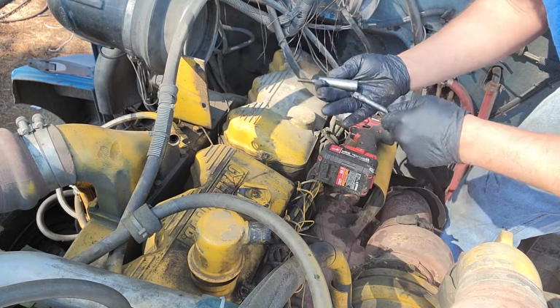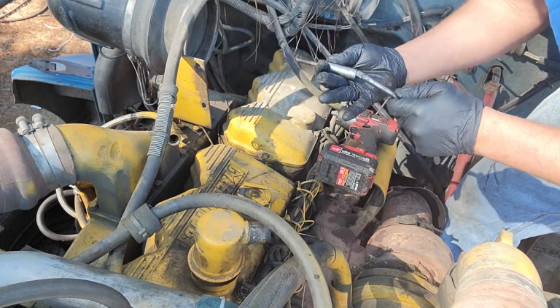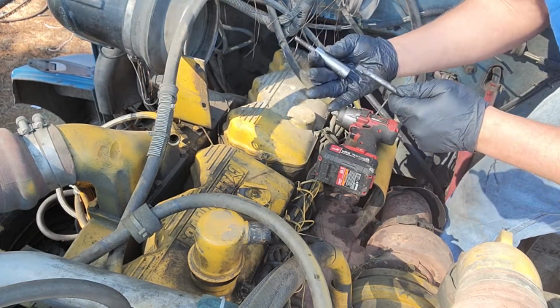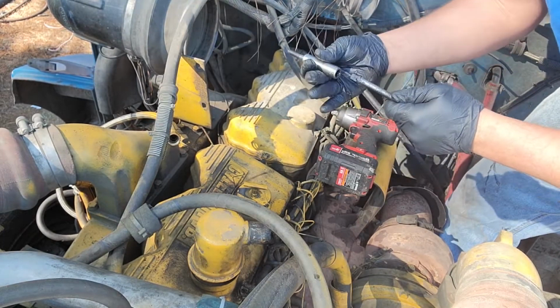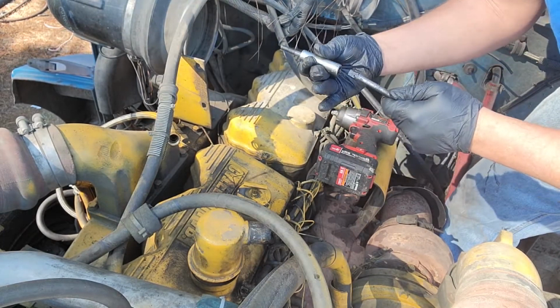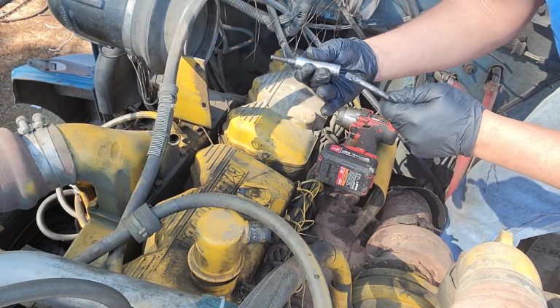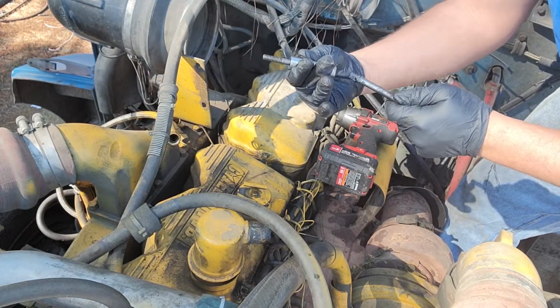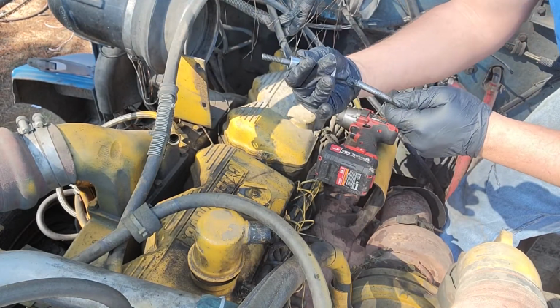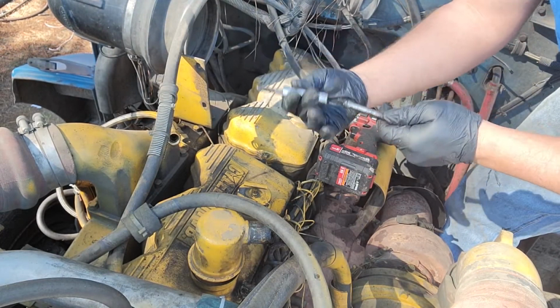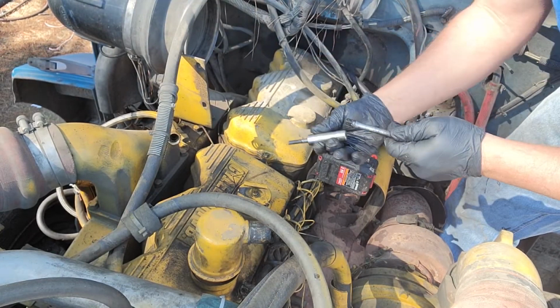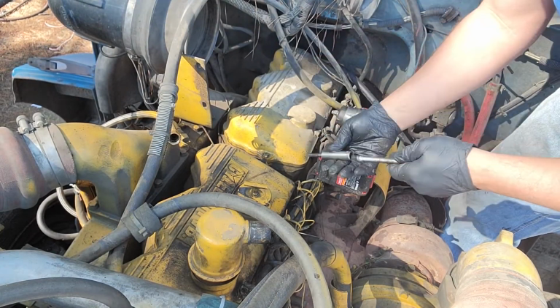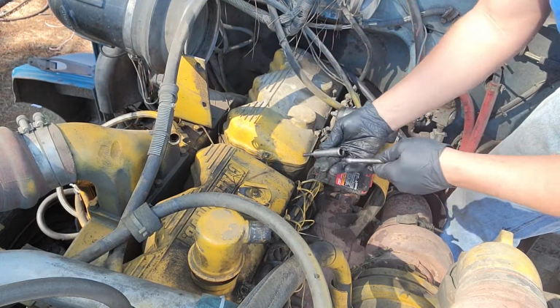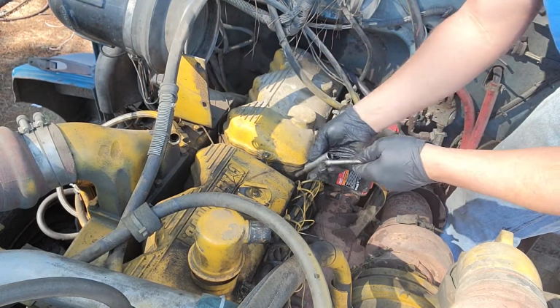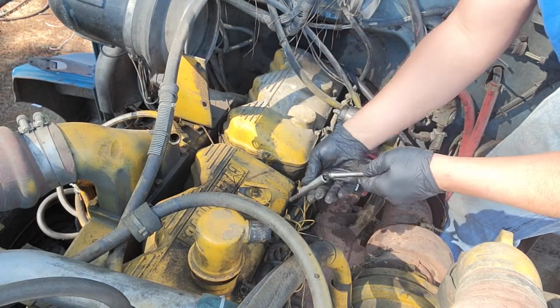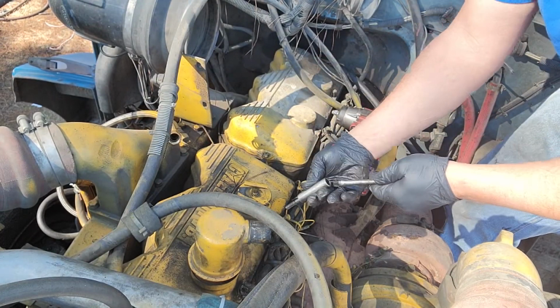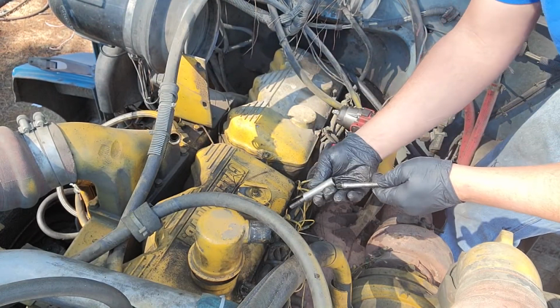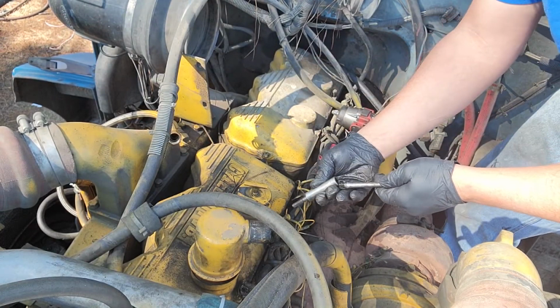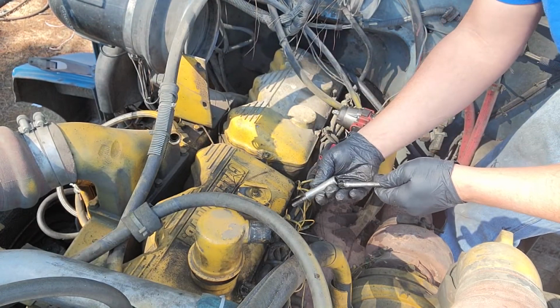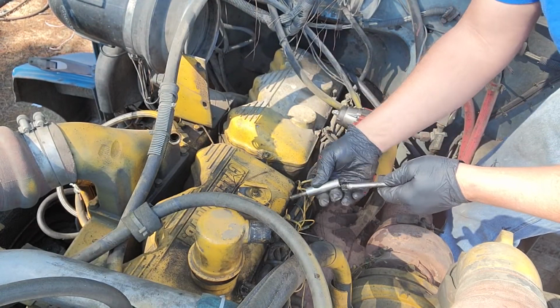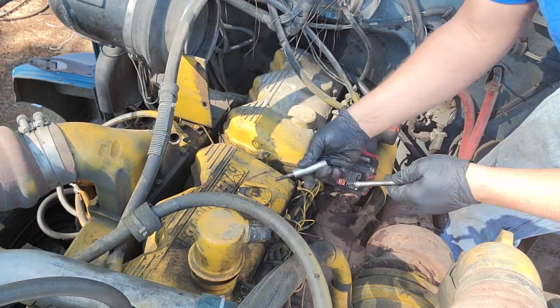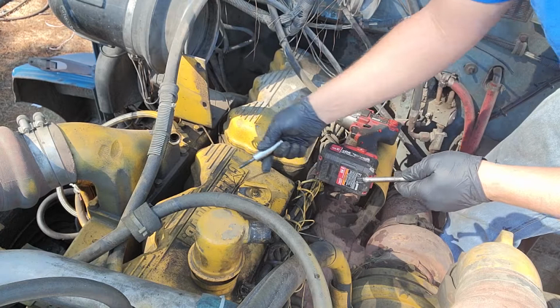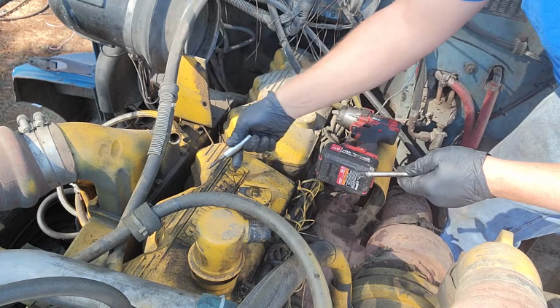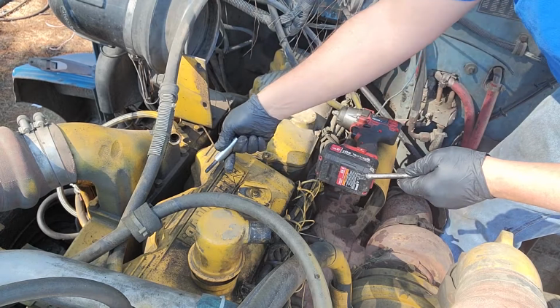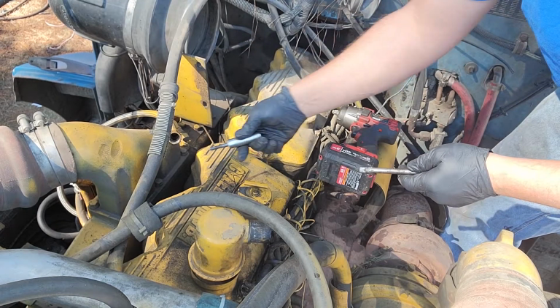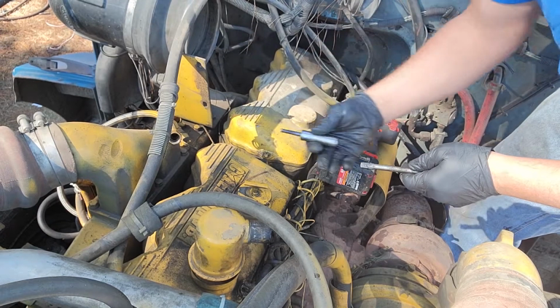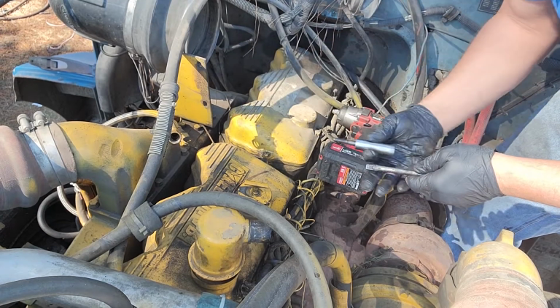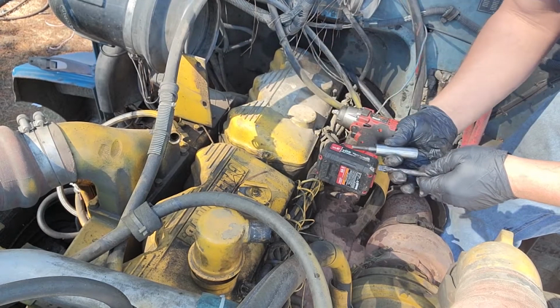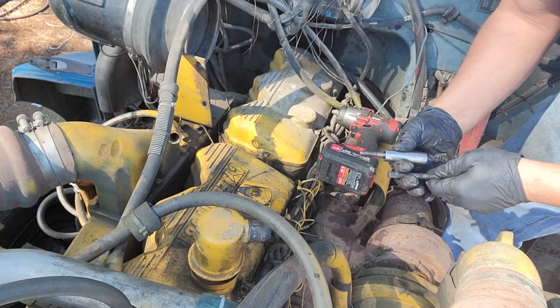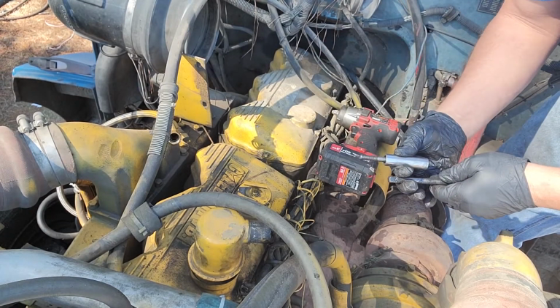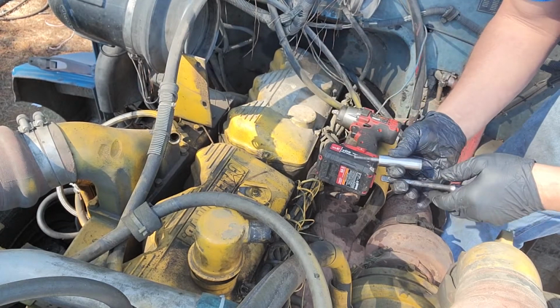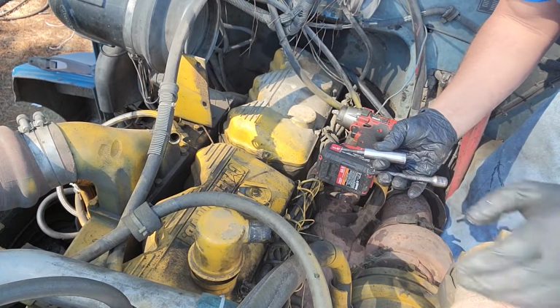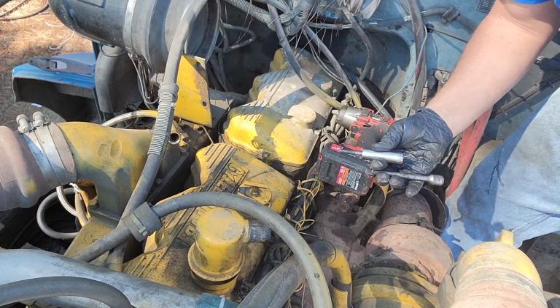Different size. Some of these are half inch. I think these other ones are three eighths.